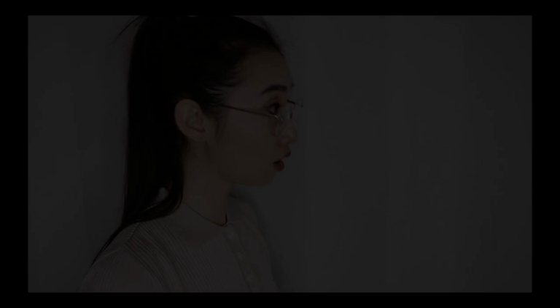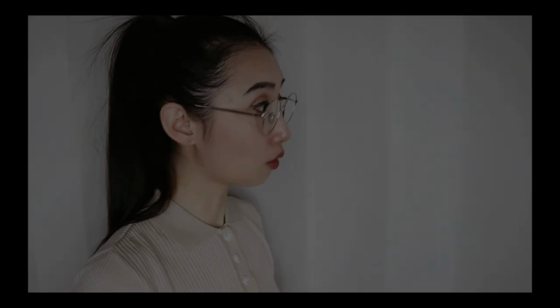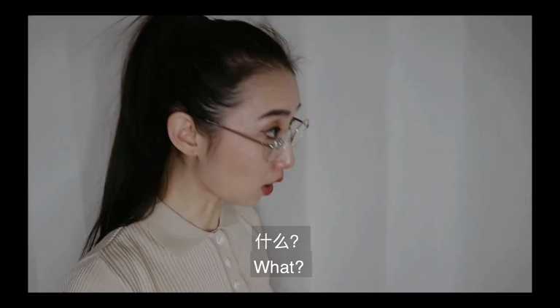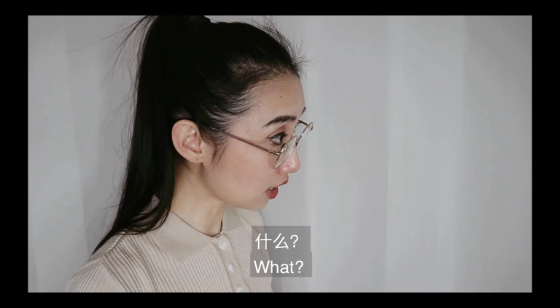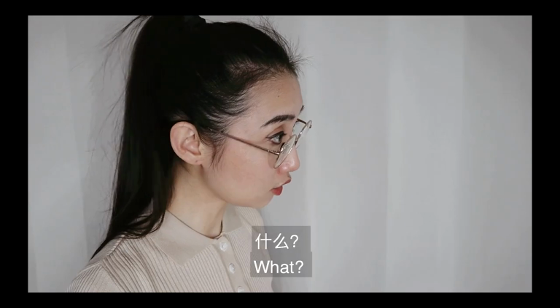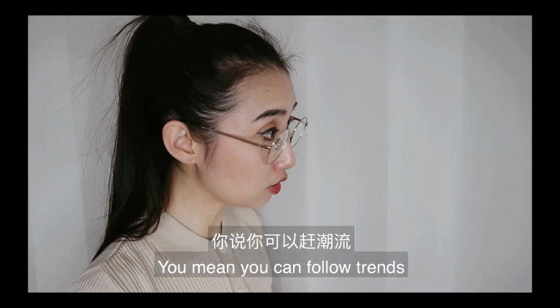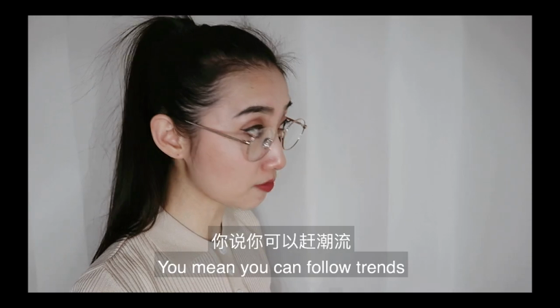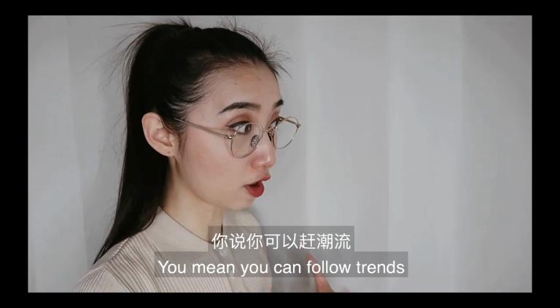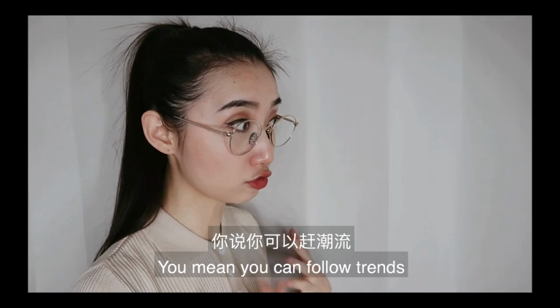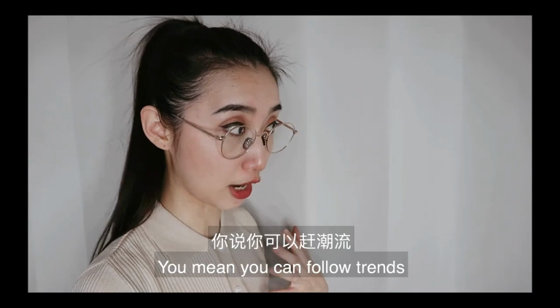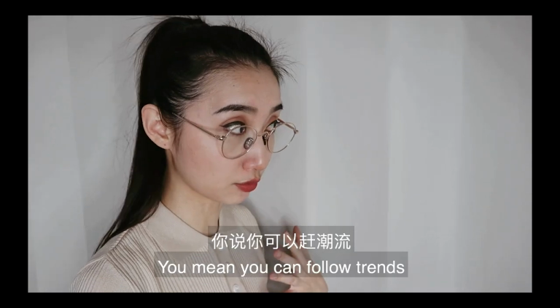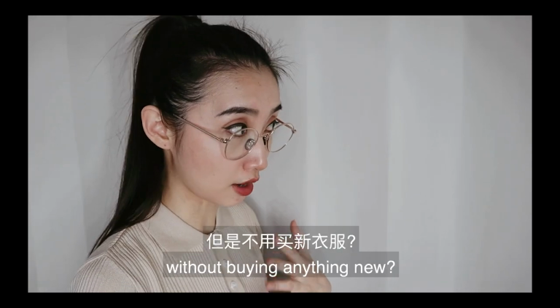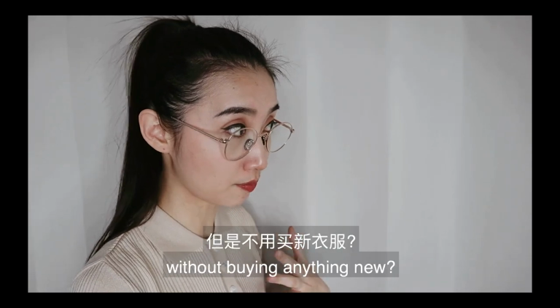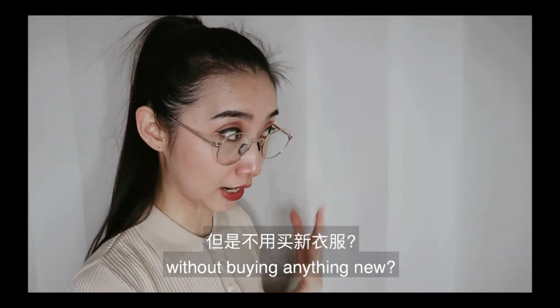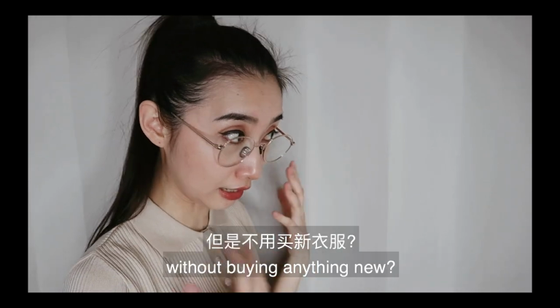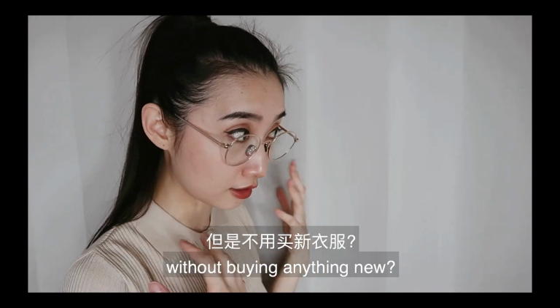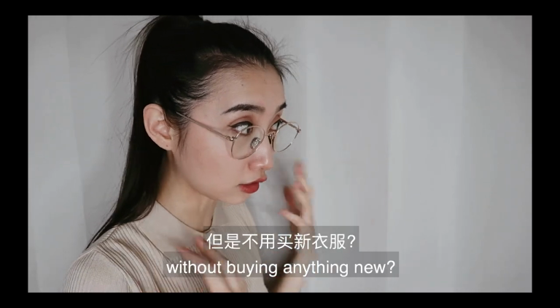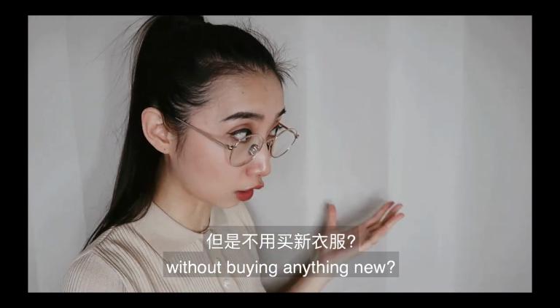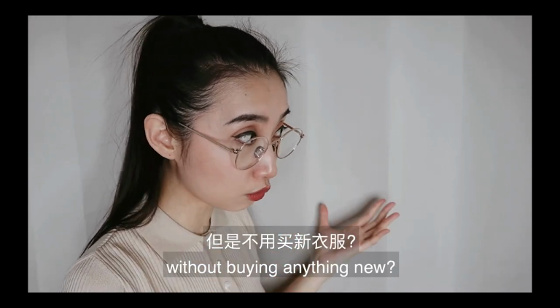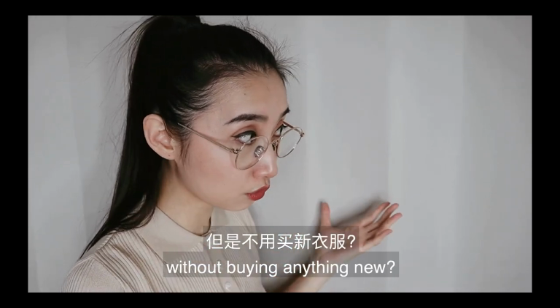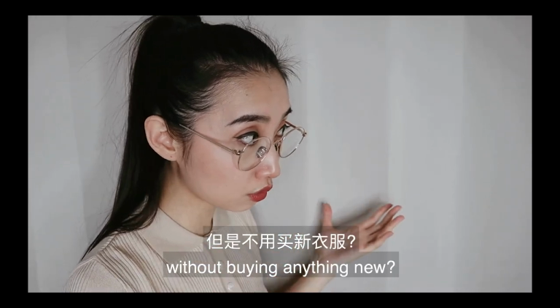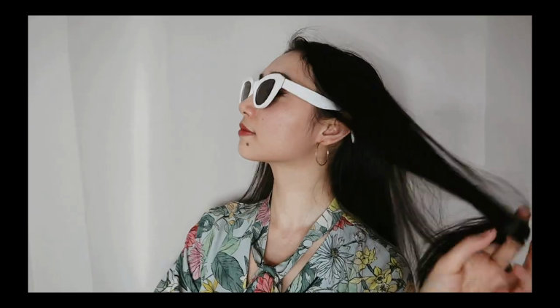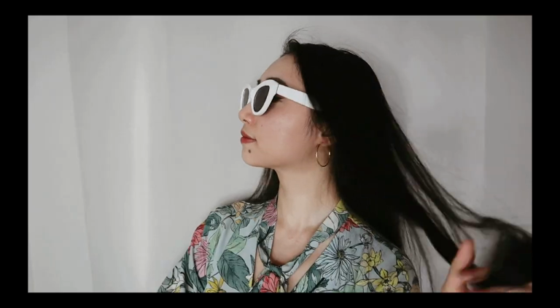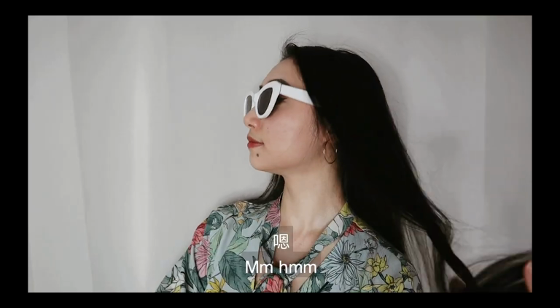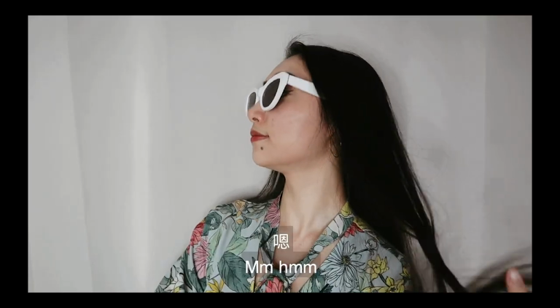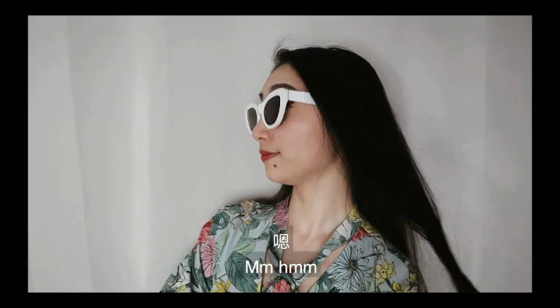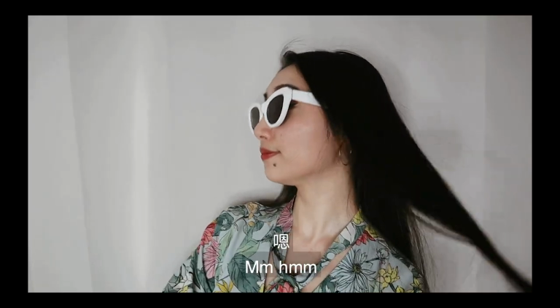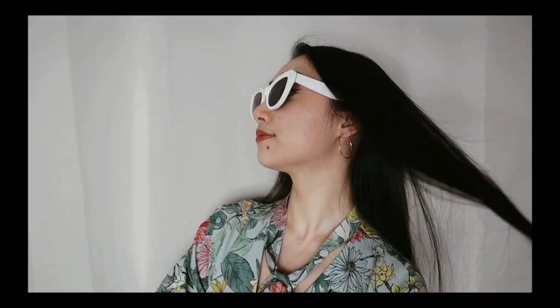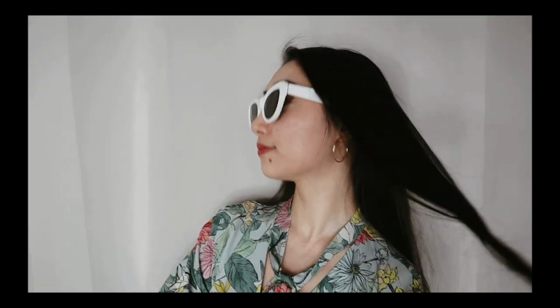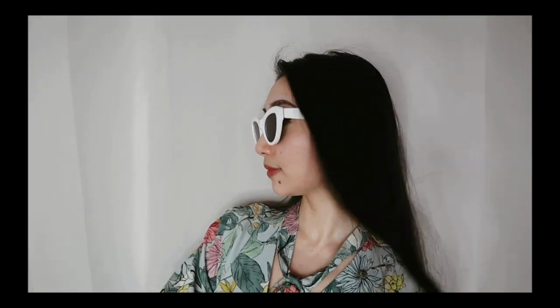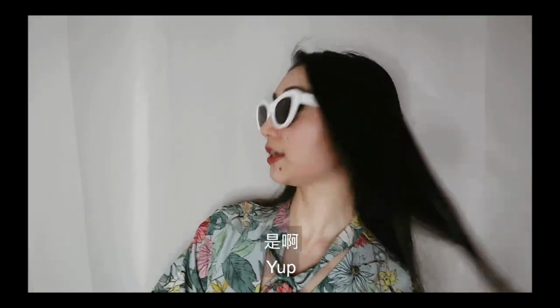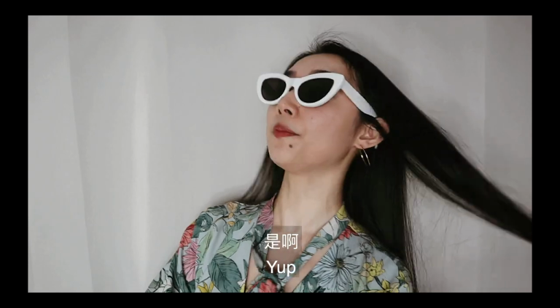What? You mean you can follow trends without buying anything new? Mm-hmm. Yup.